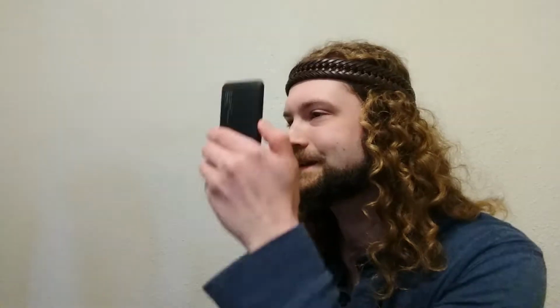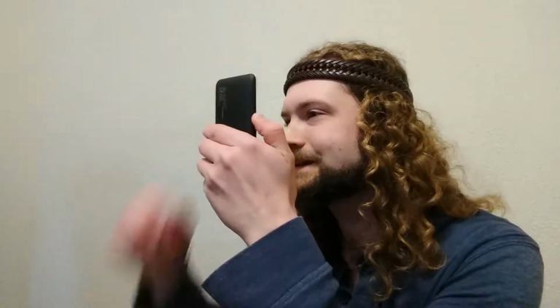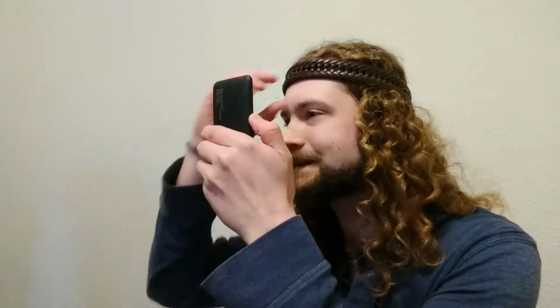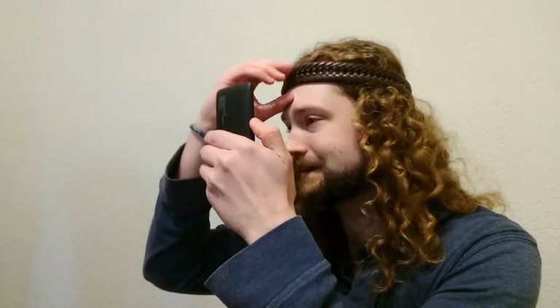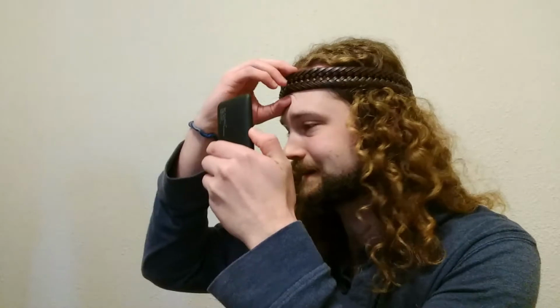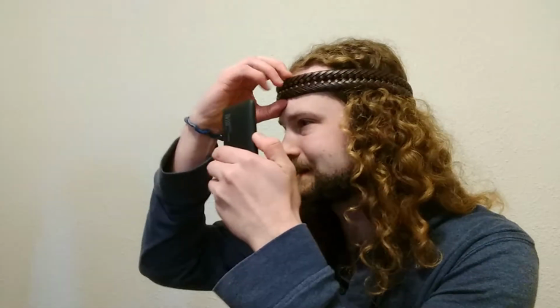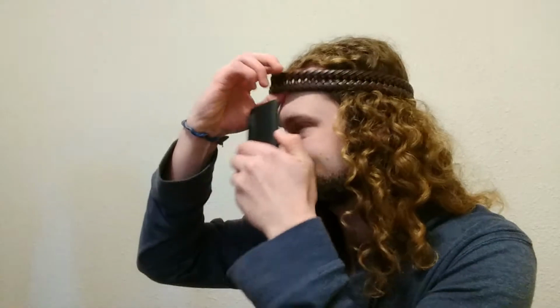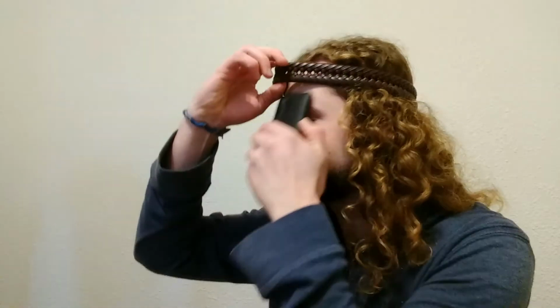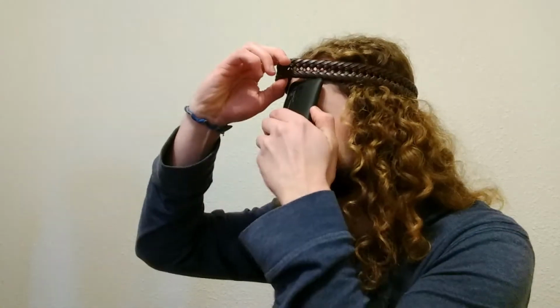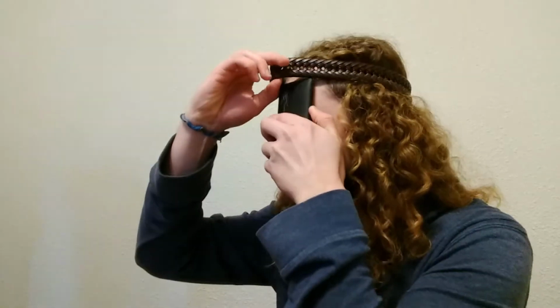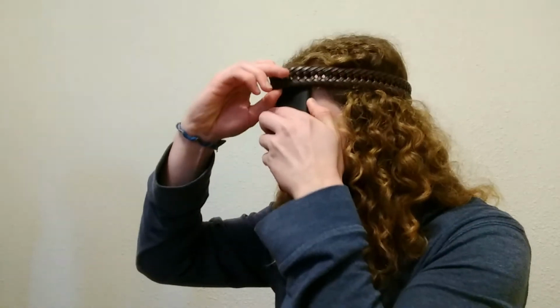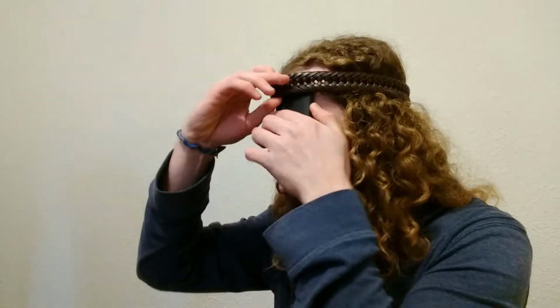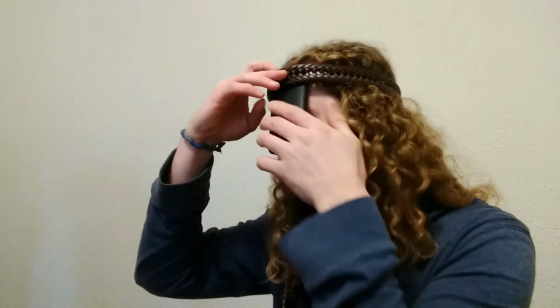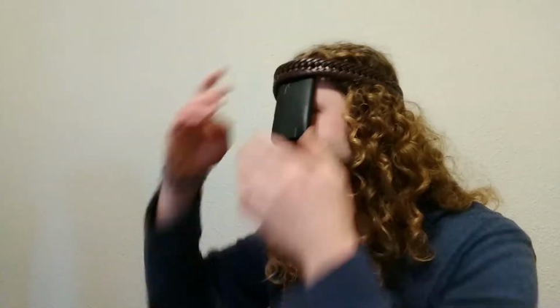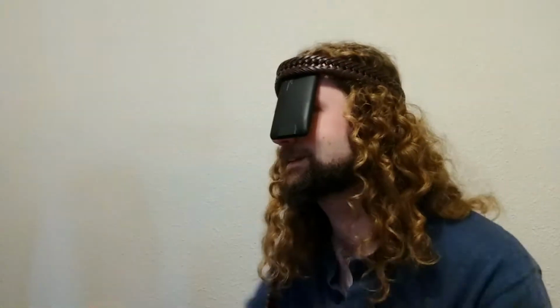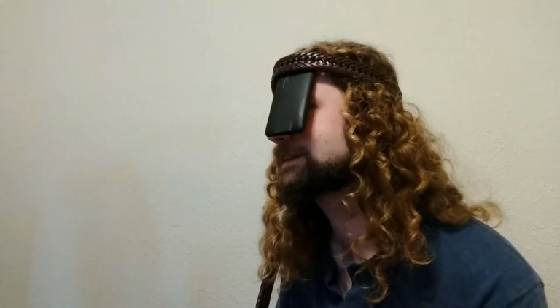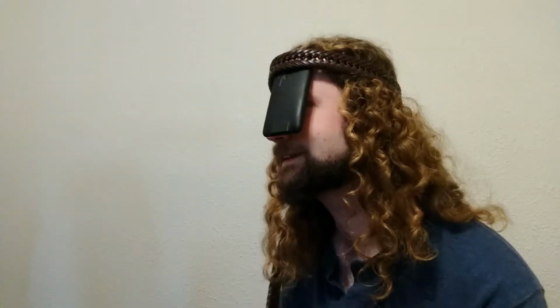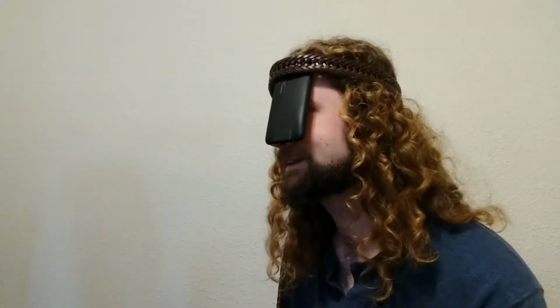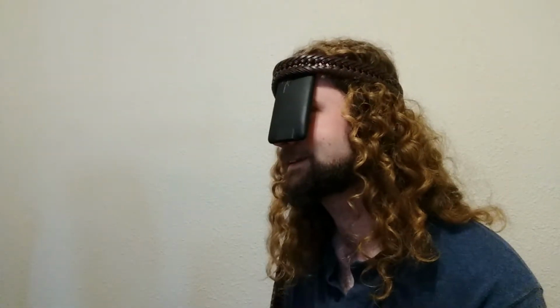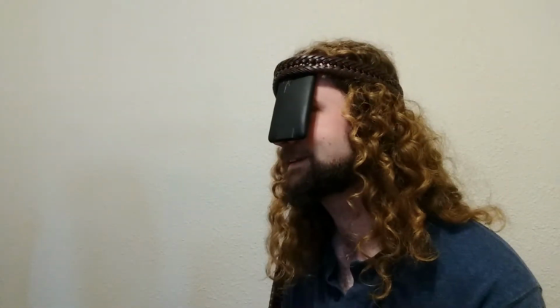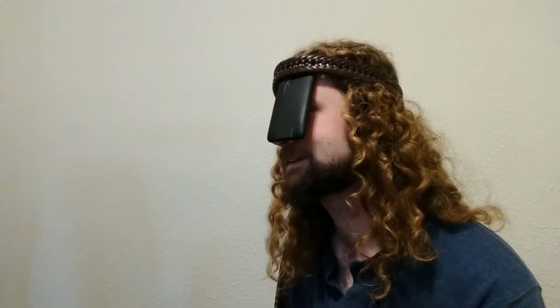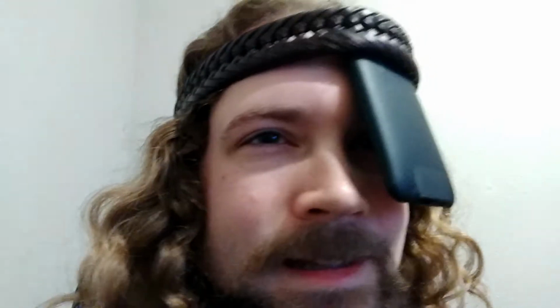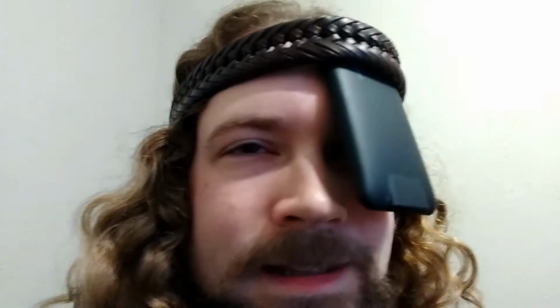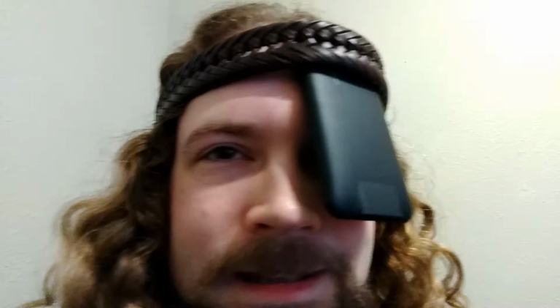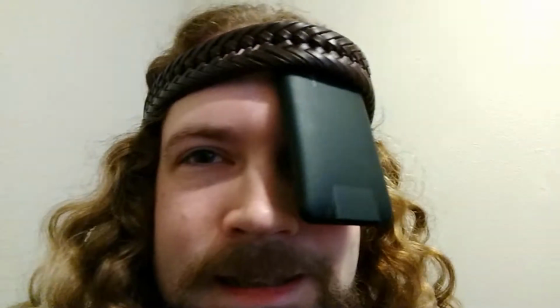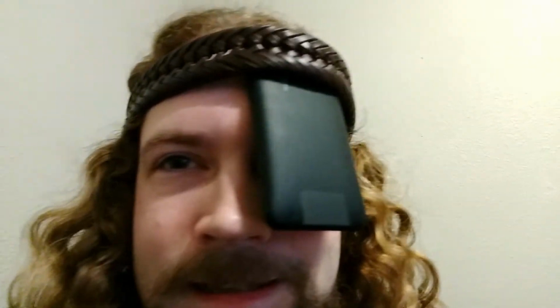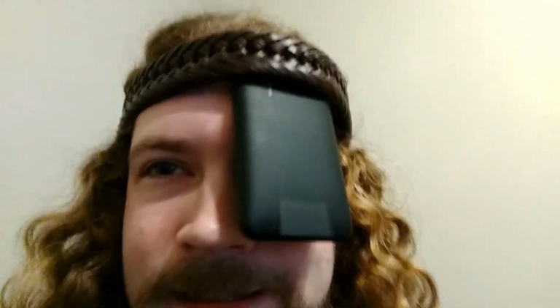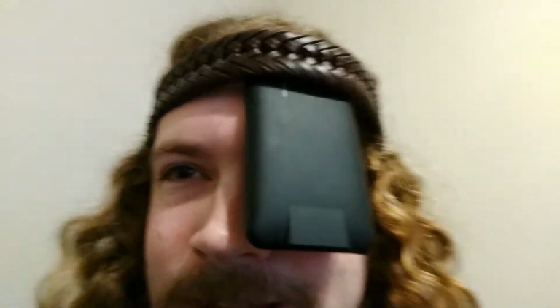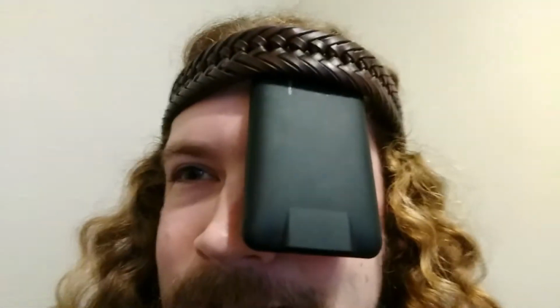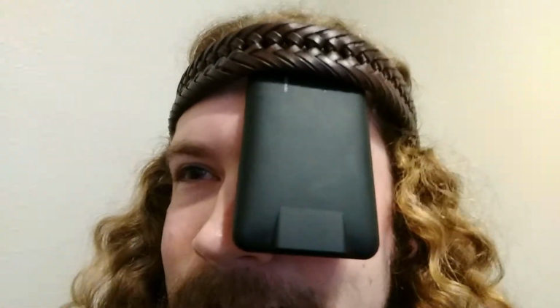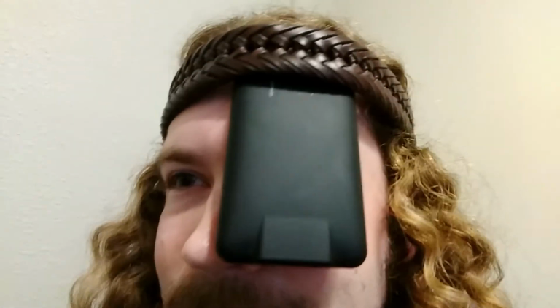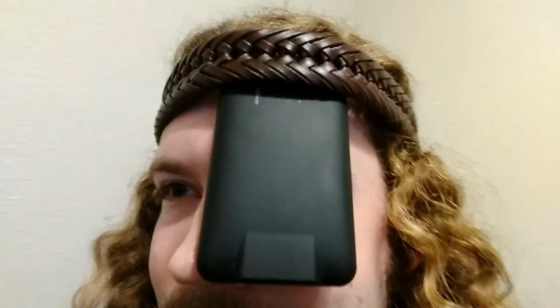After that, just fit your phone through the loop so that it covers up your favorite eye hole. And presto, you have a stylish media setup.